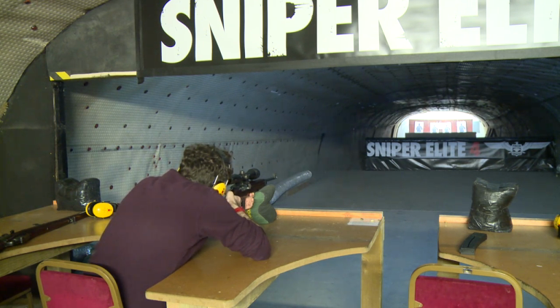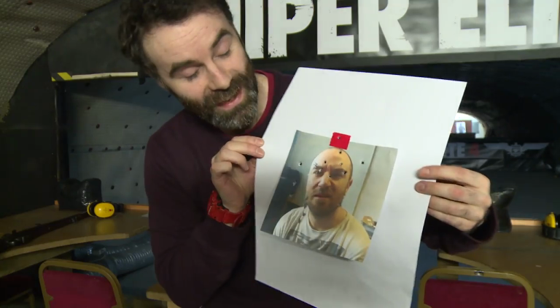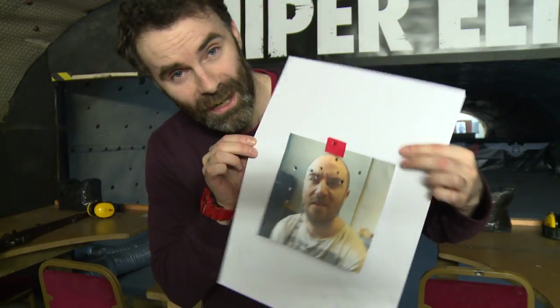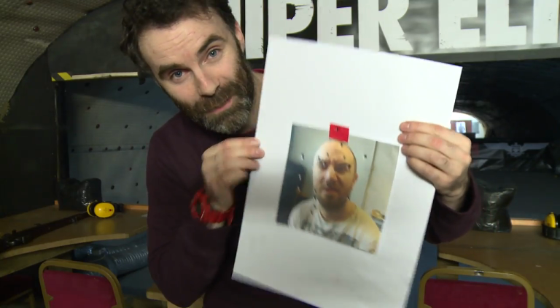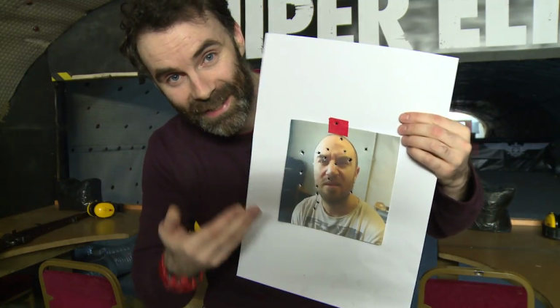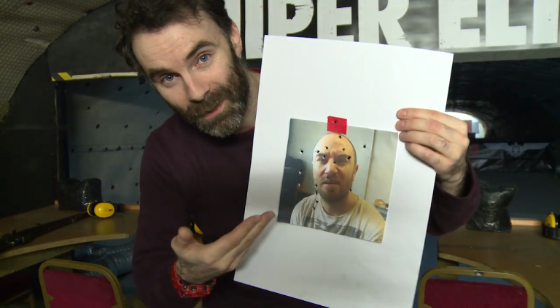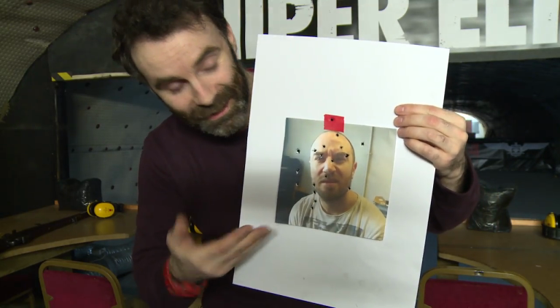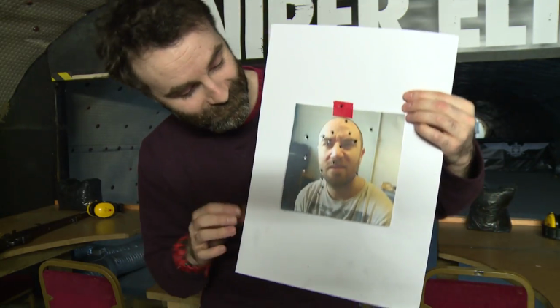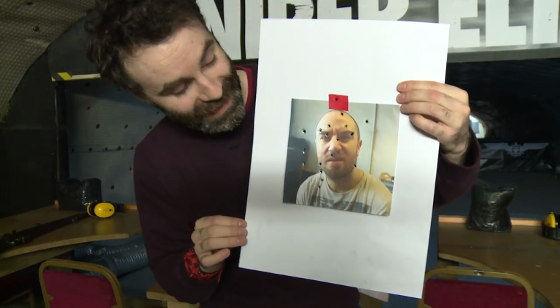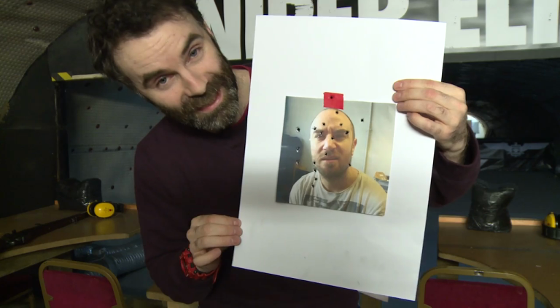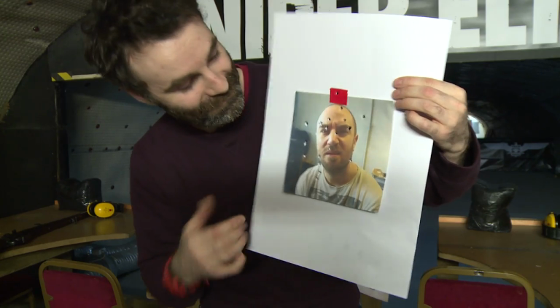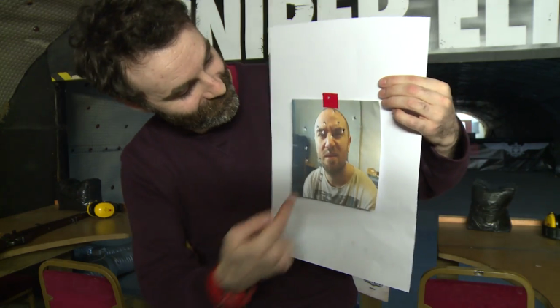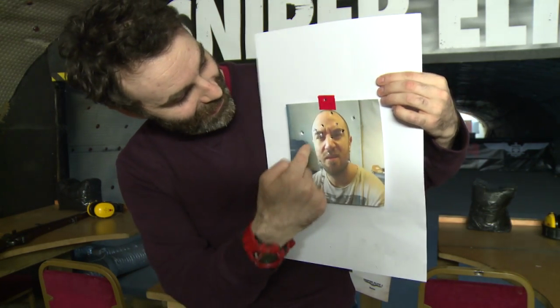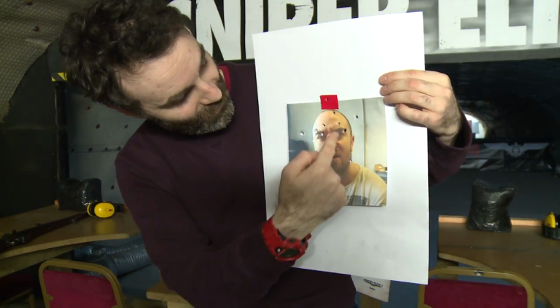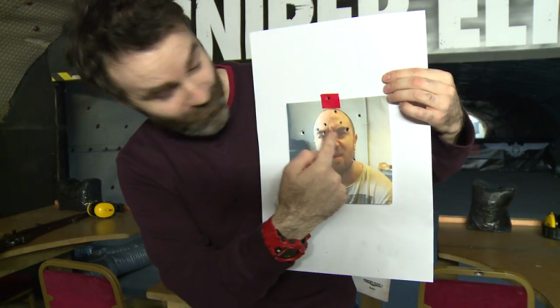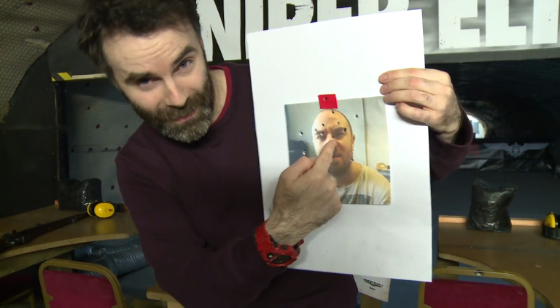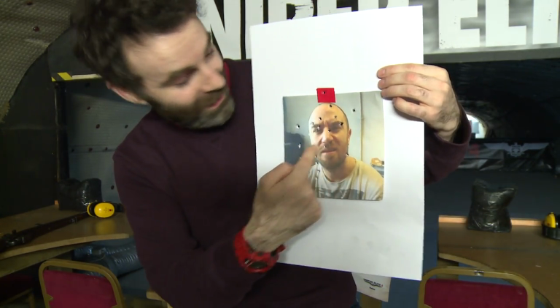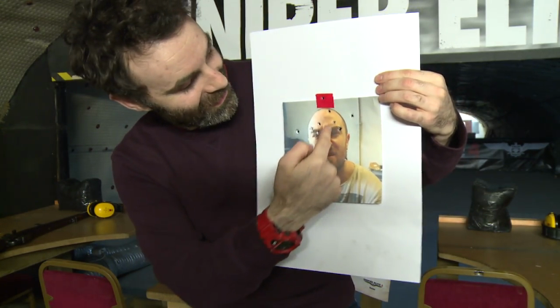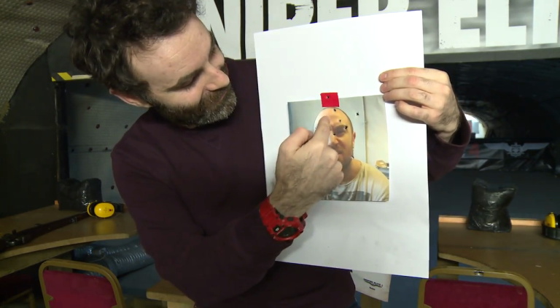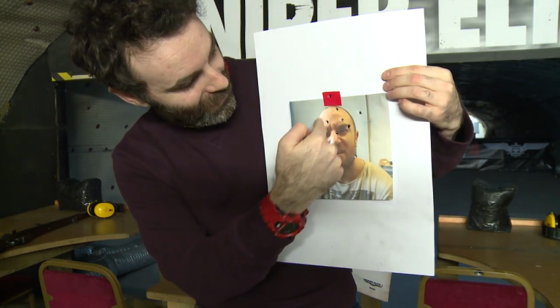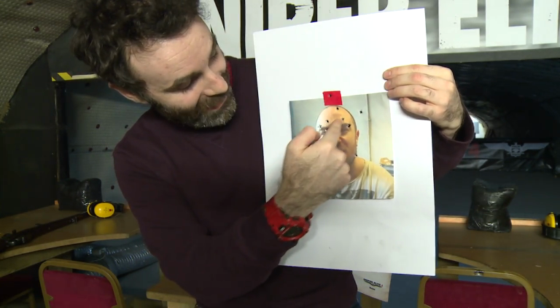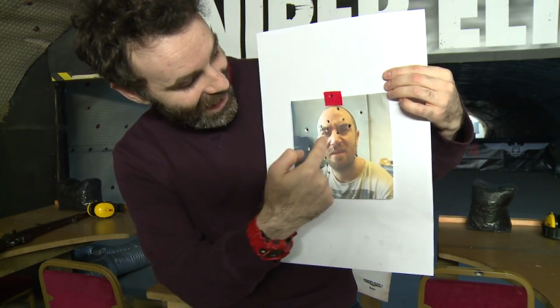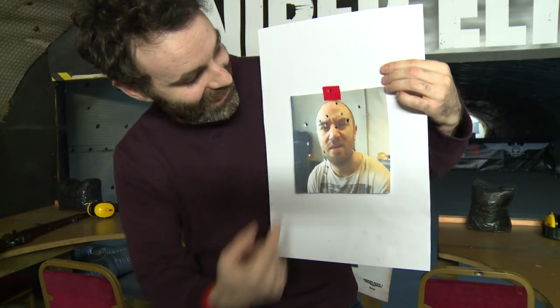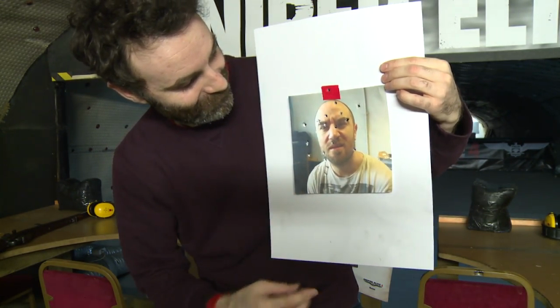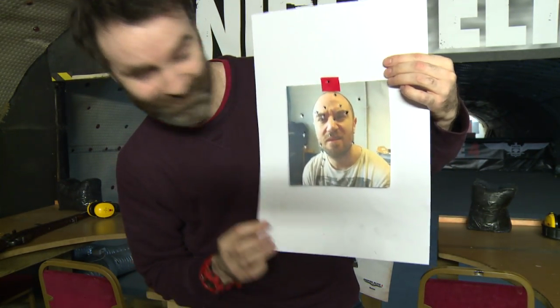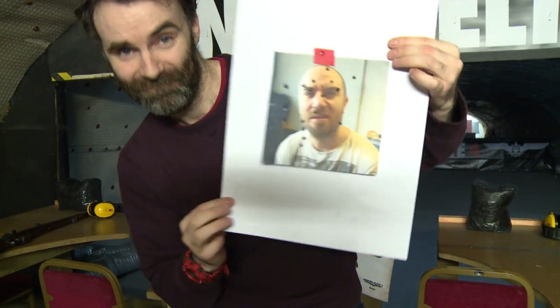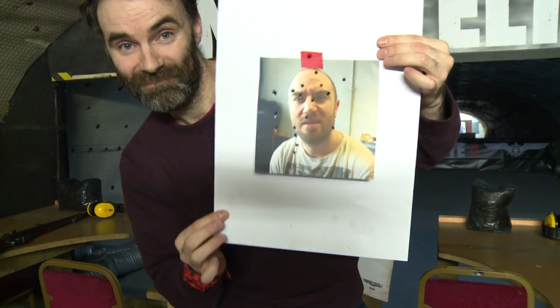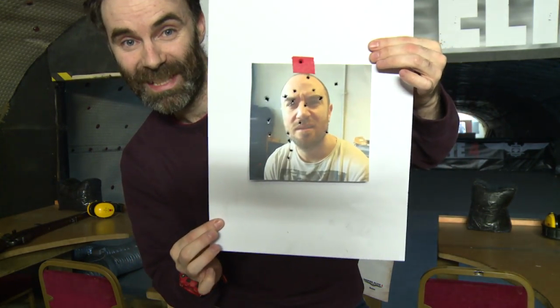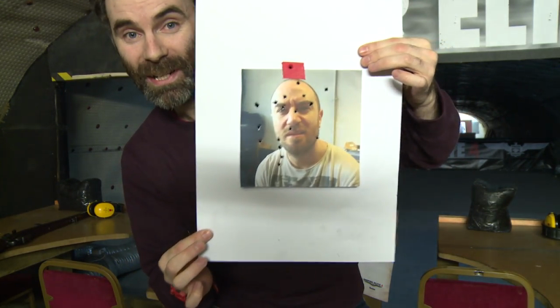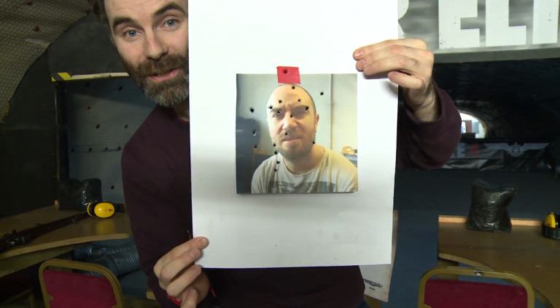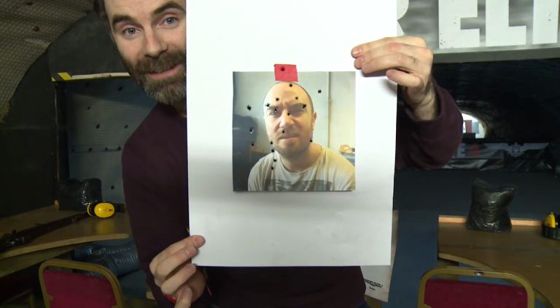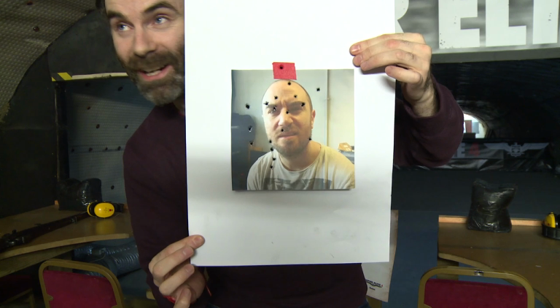So there you go, there's my handiwork. We did it. Got a few around the eyes, a couple in the head. I think that's pretty good all around.